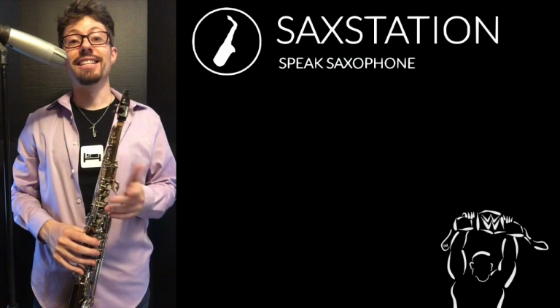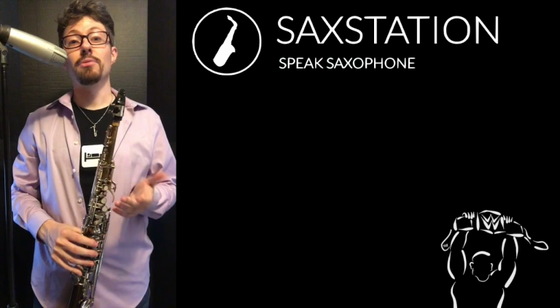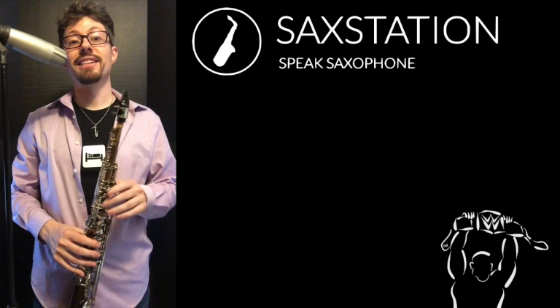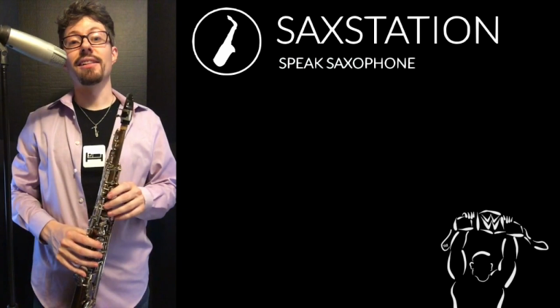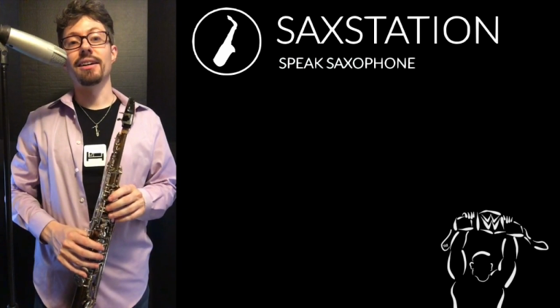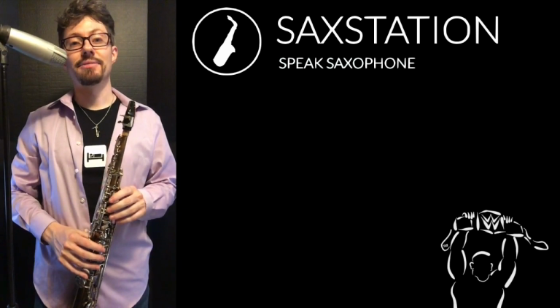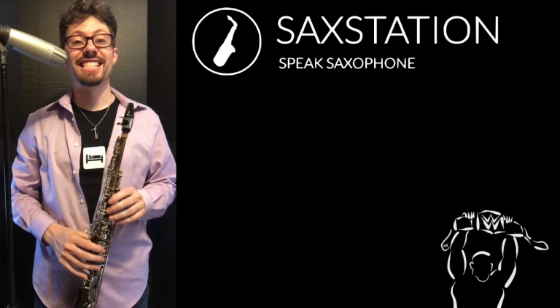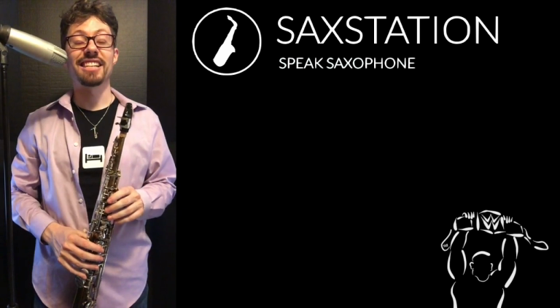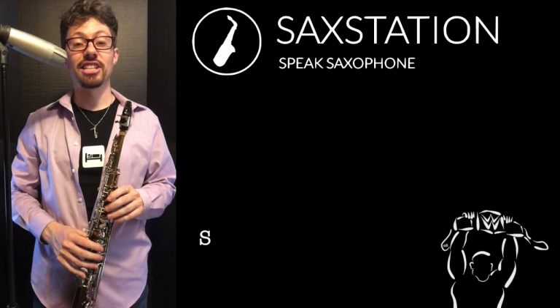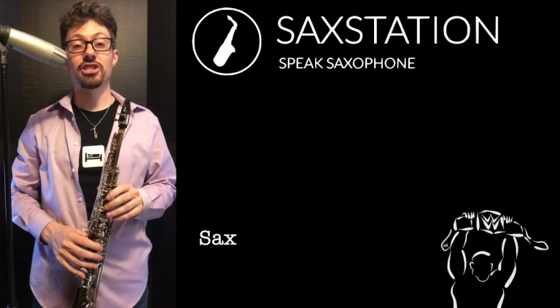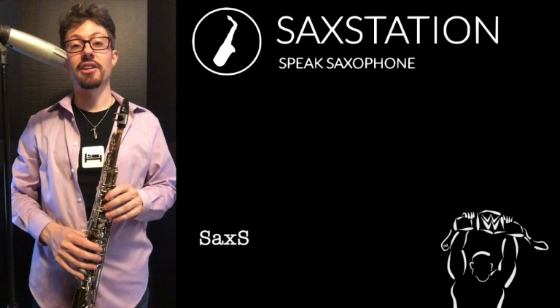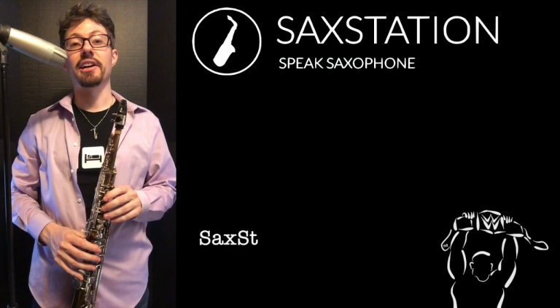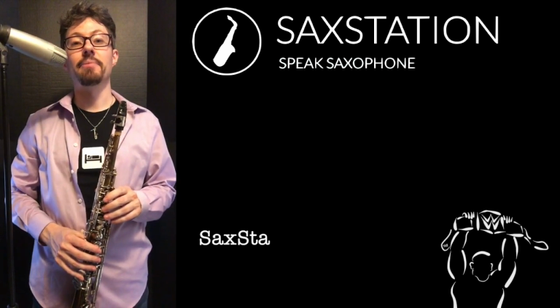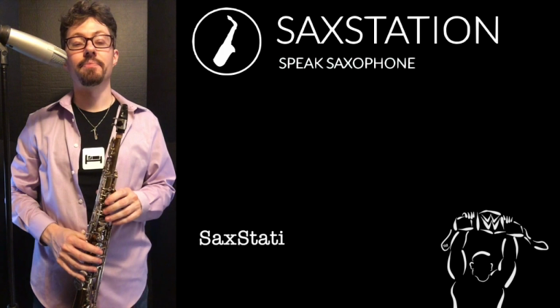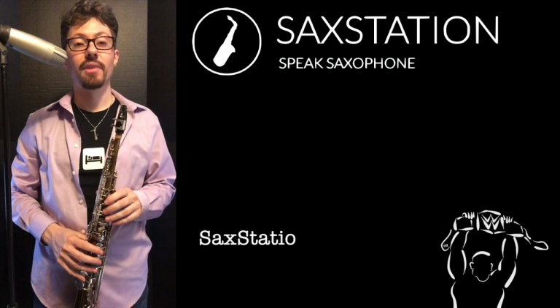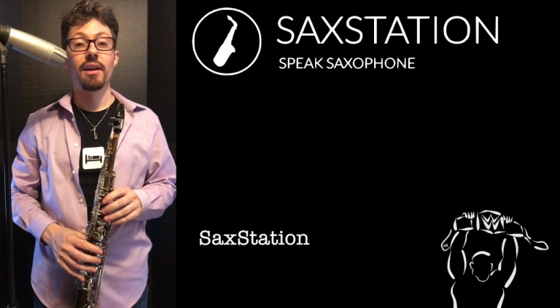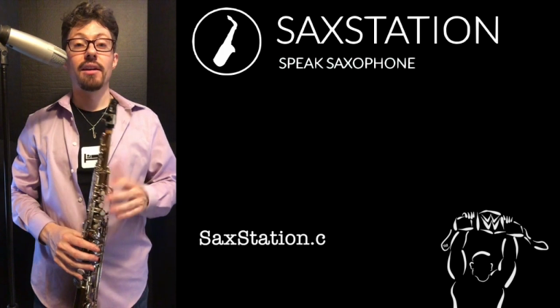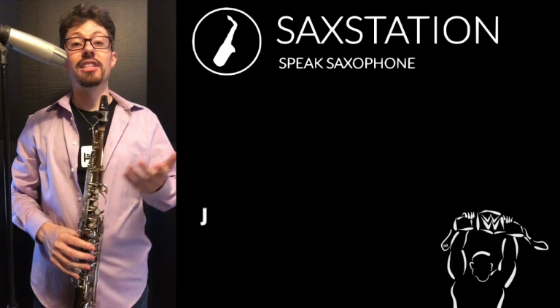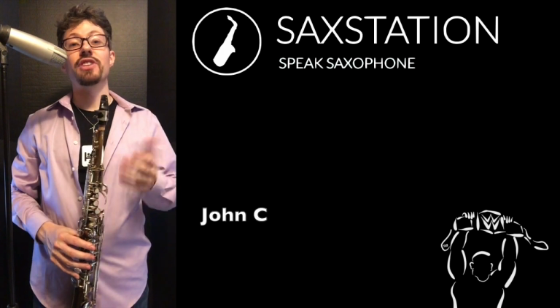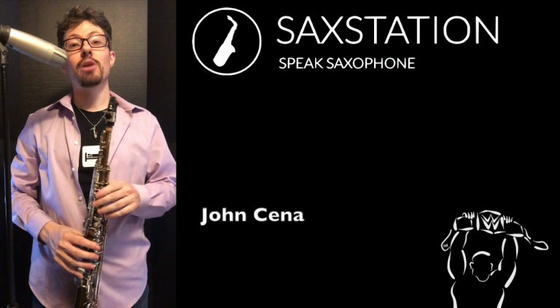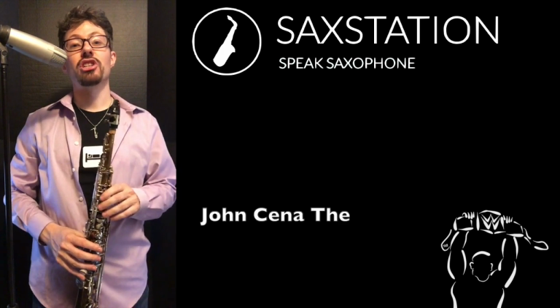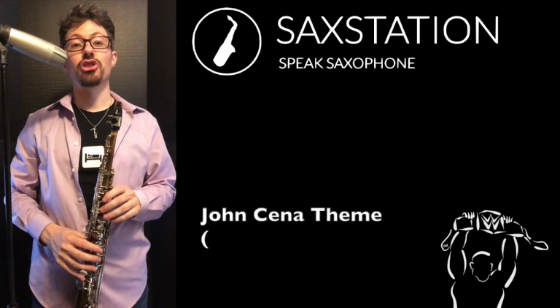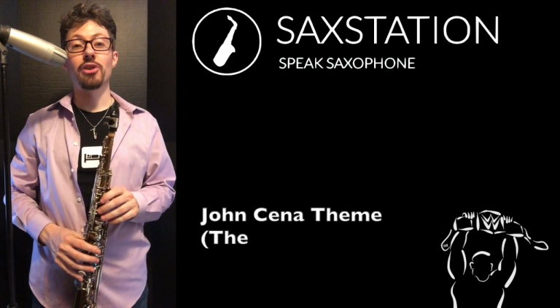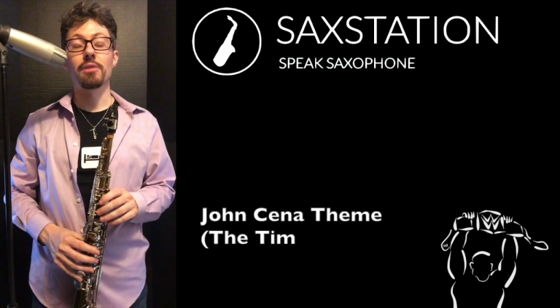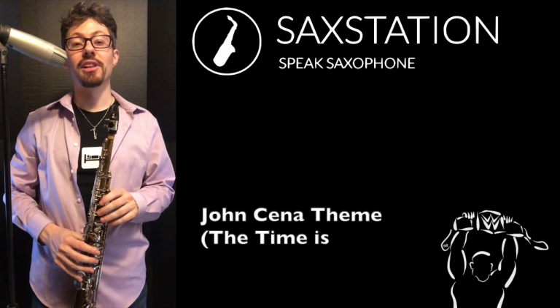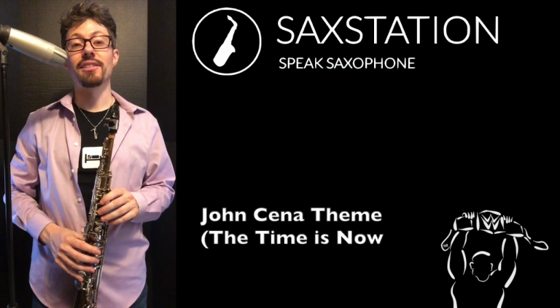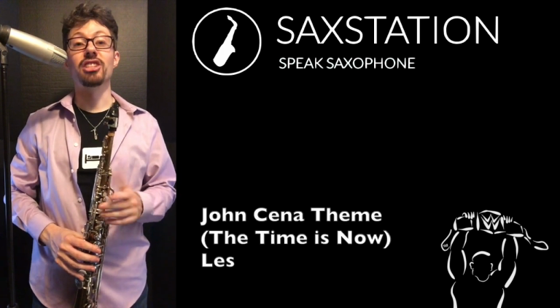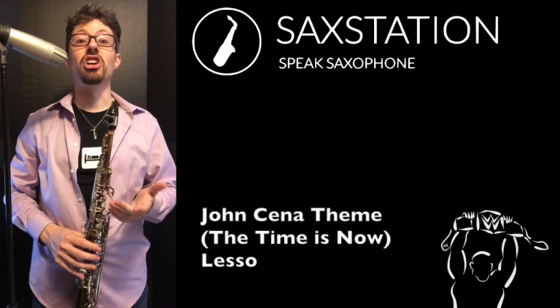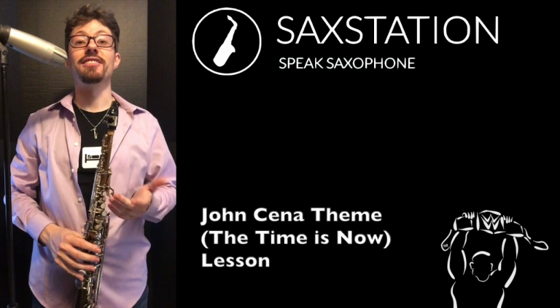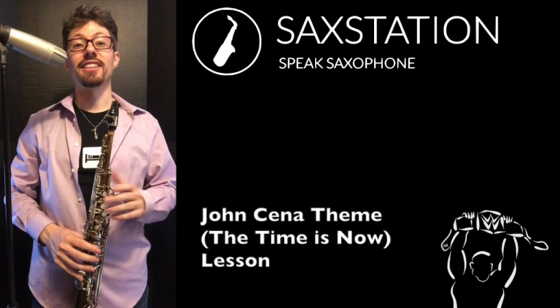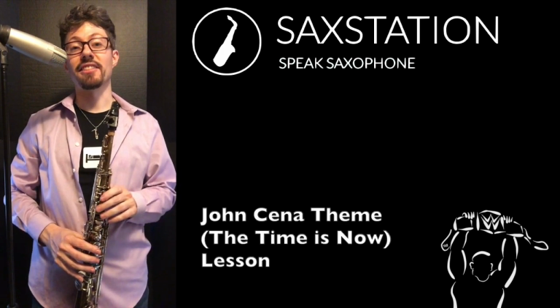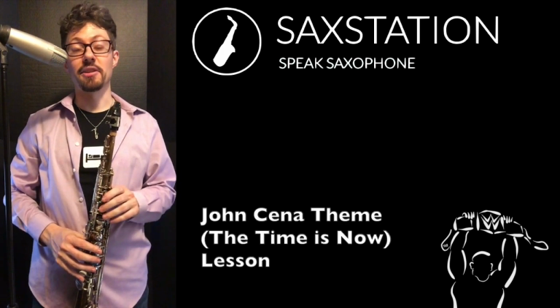Neil Battaglia, Saxstation.com. In this video, I'm going to show you how to play the John Cena theme.